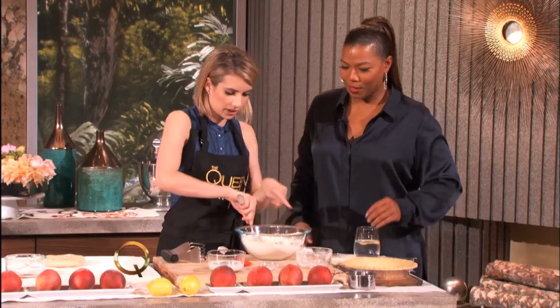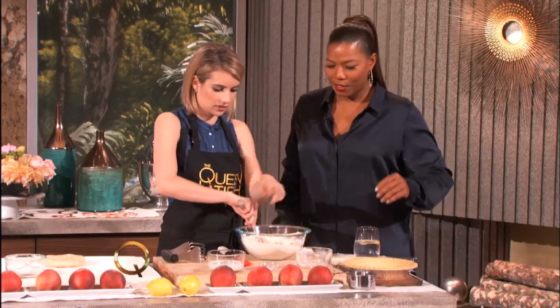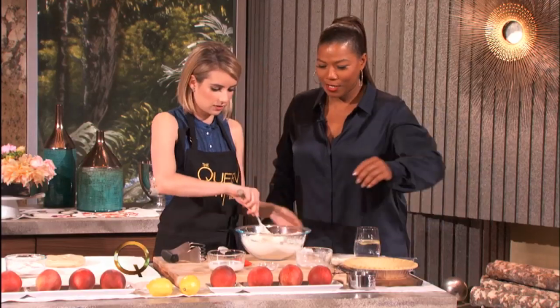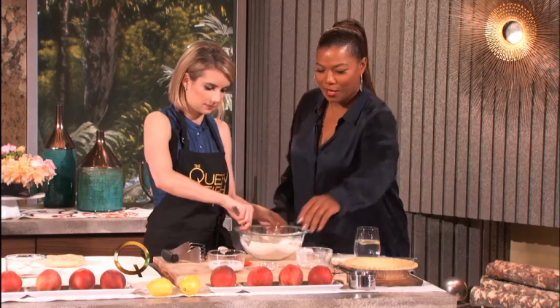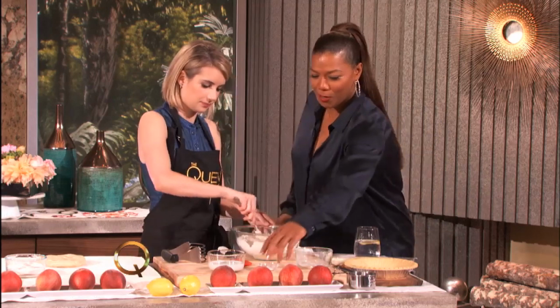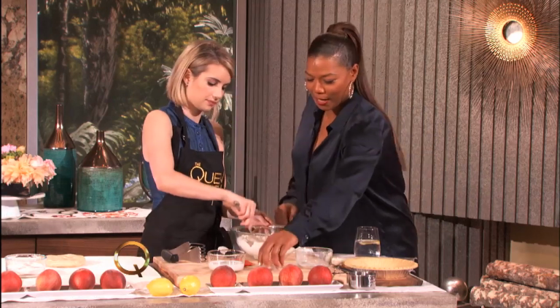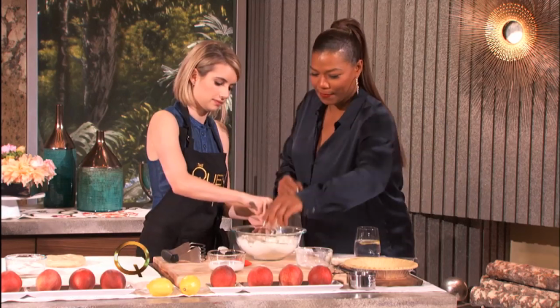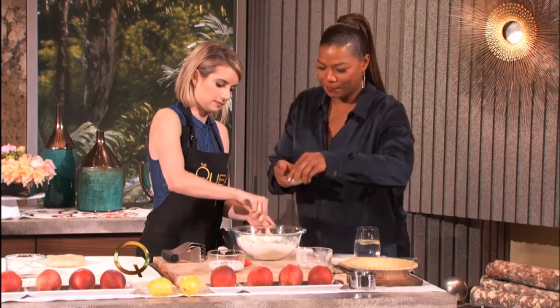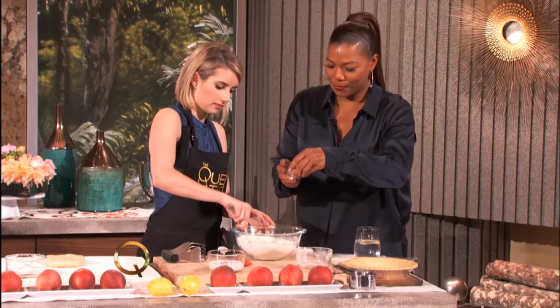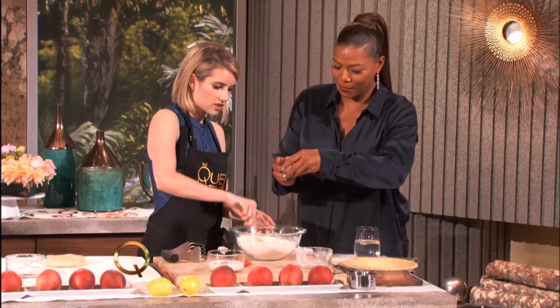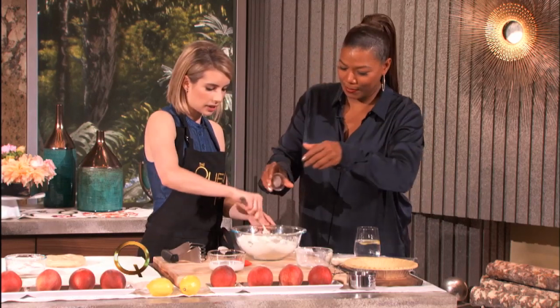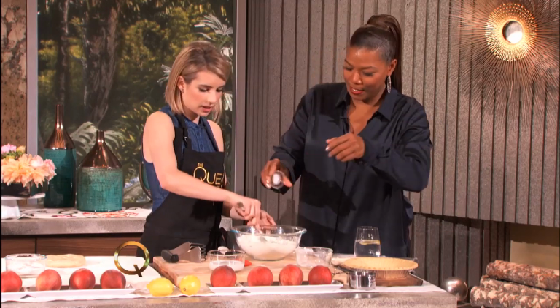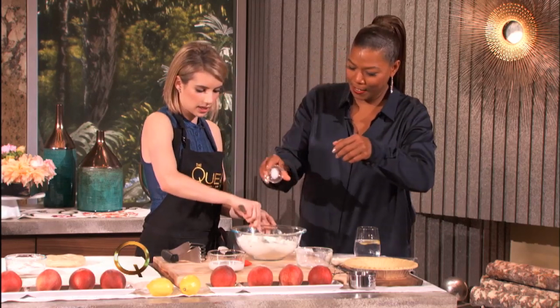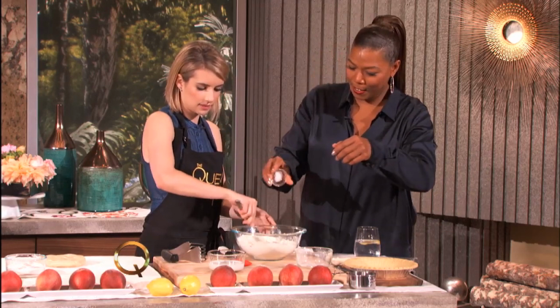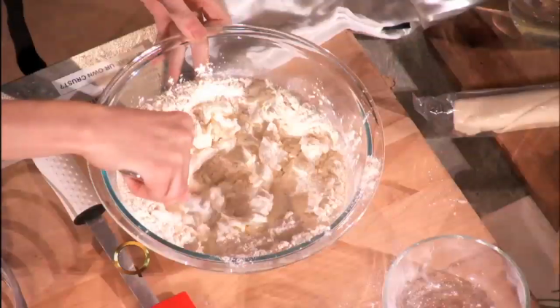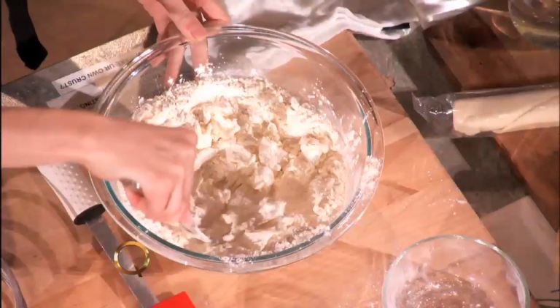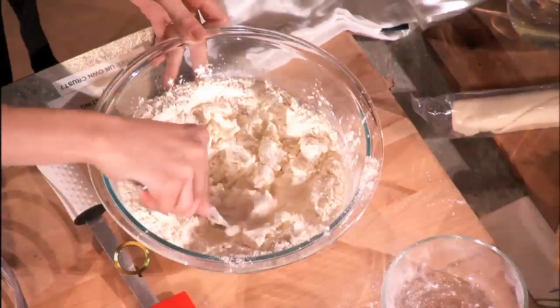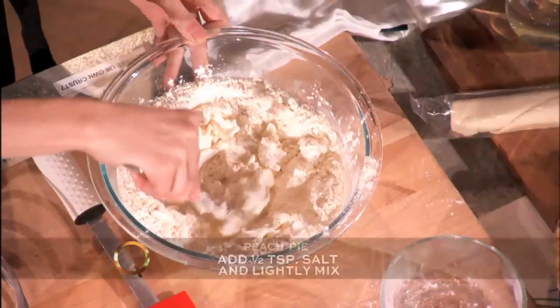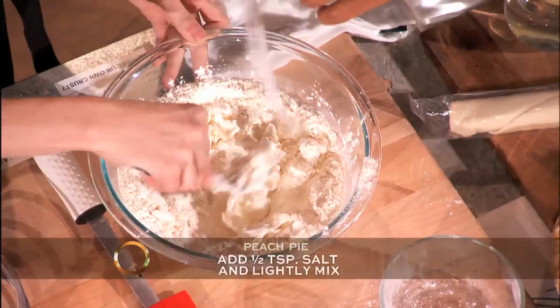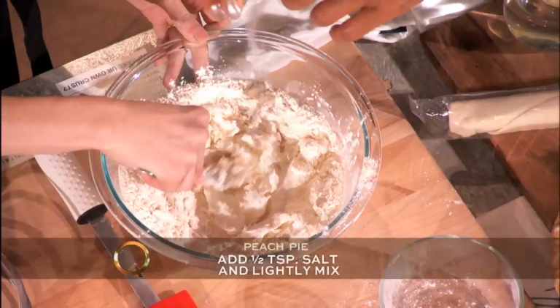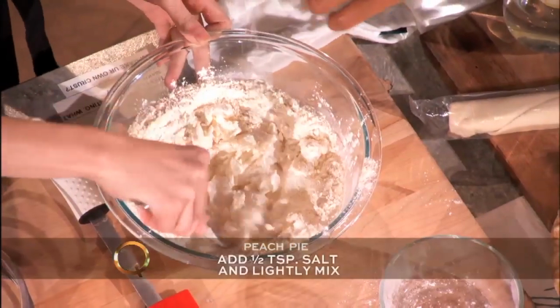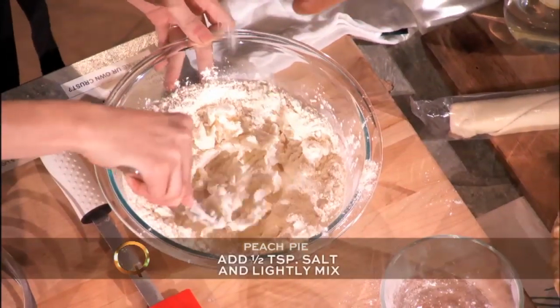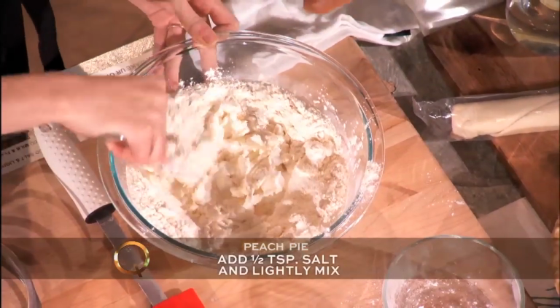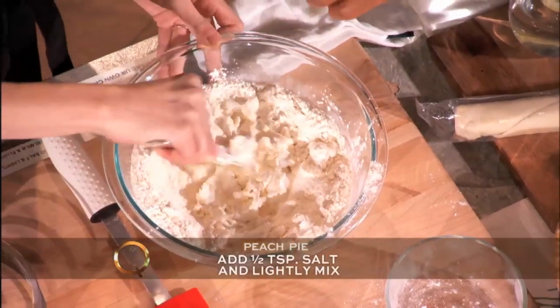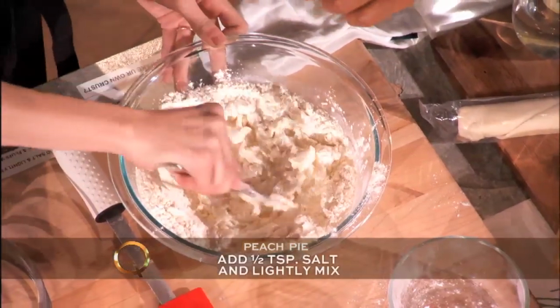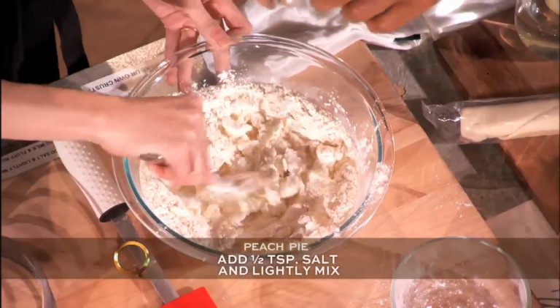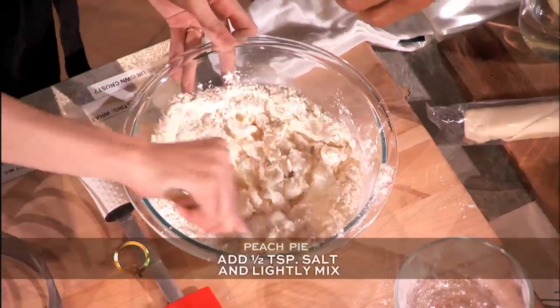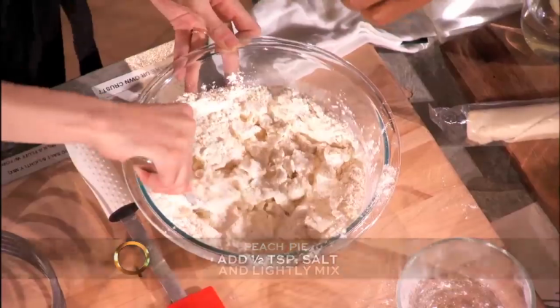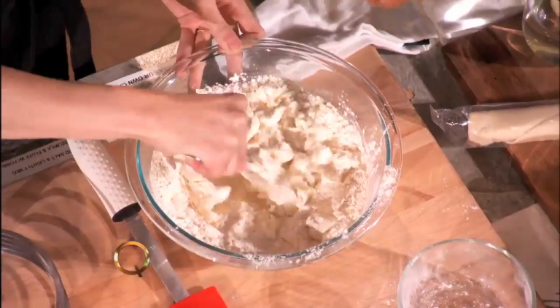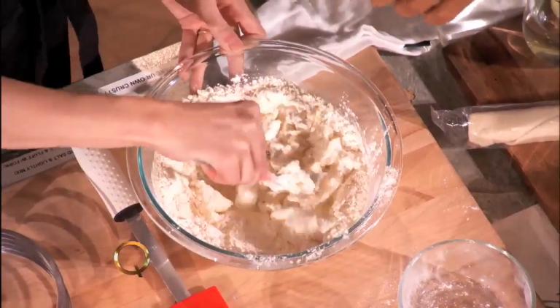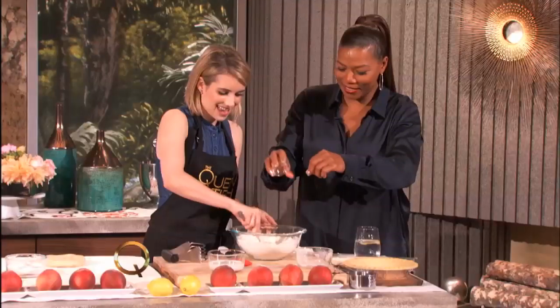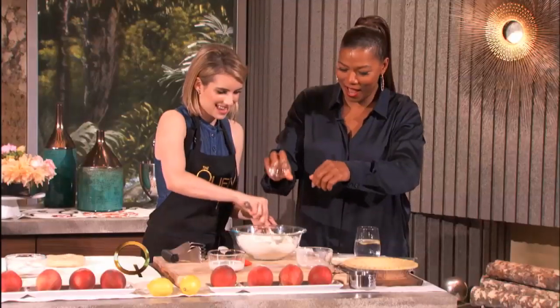So then we just mix this lightly and then we add some salt. Do you want to add the salt? Why don't I add some salt to that — sprinkle it in. Ooh, you want that salt?